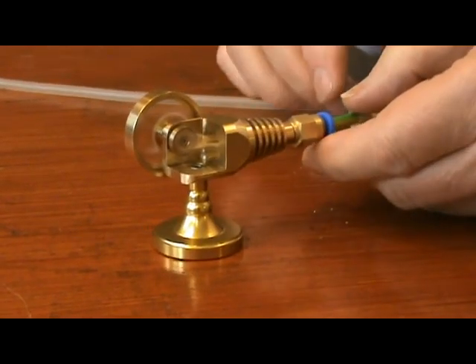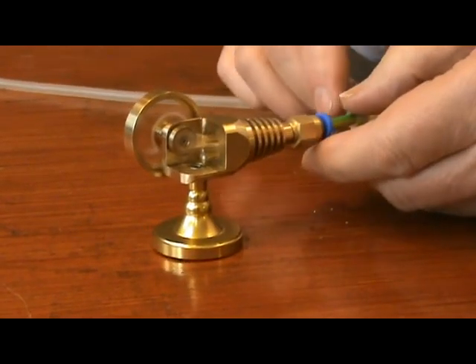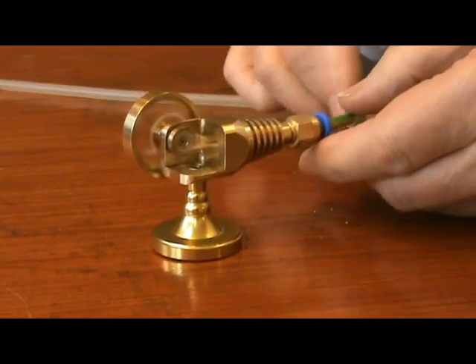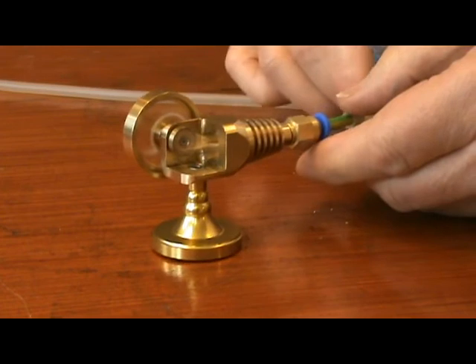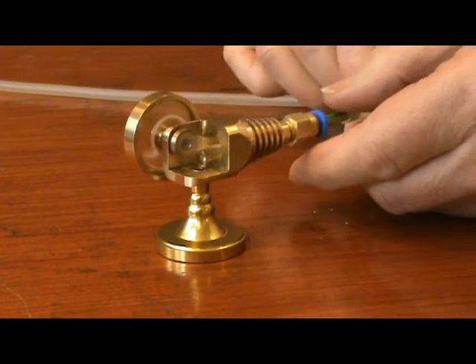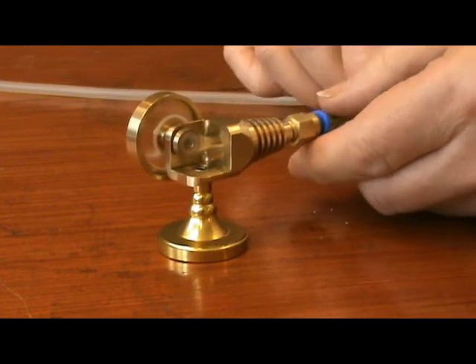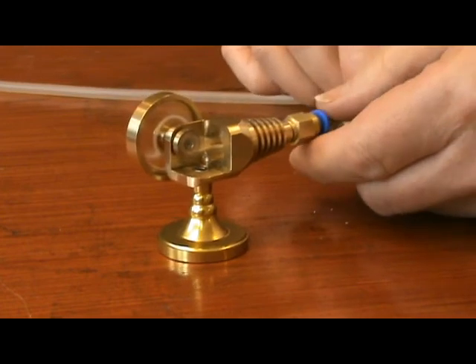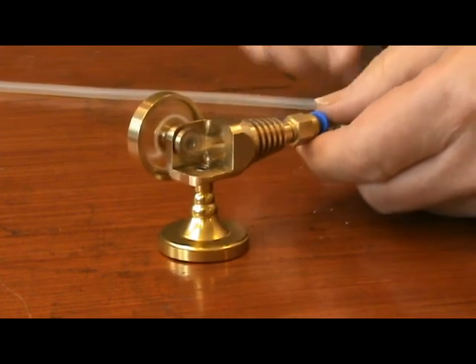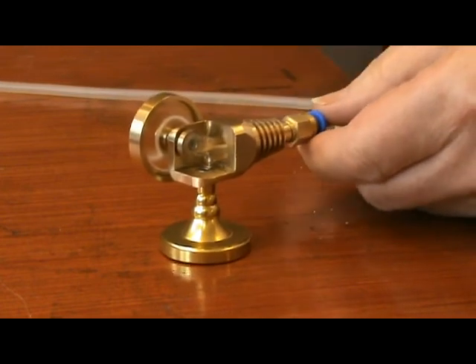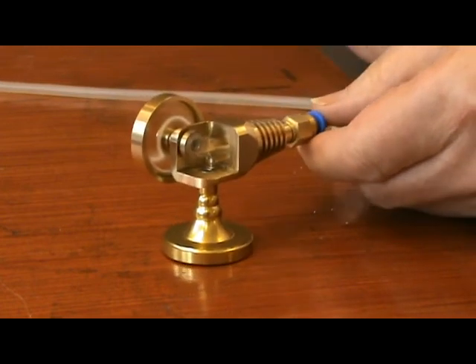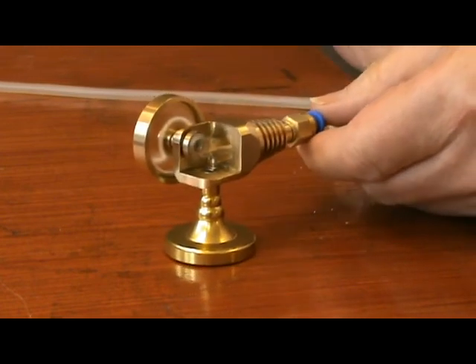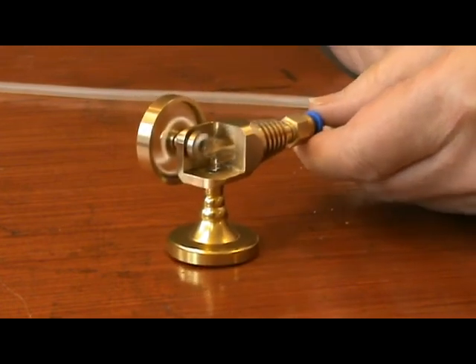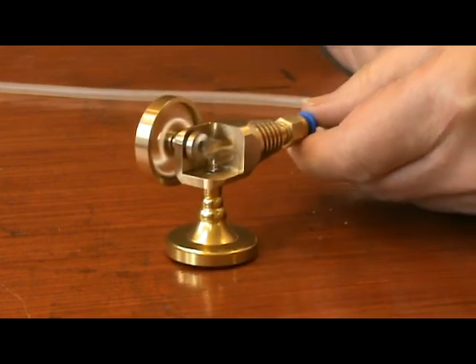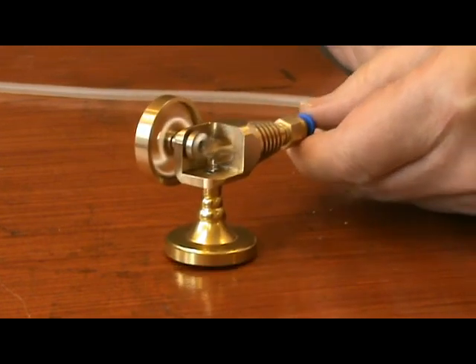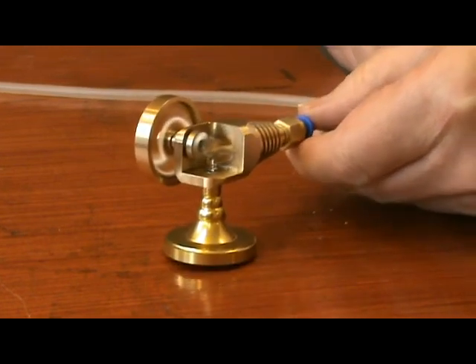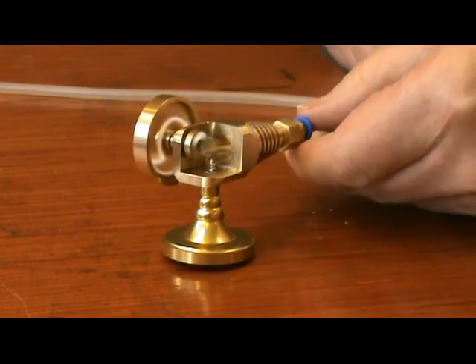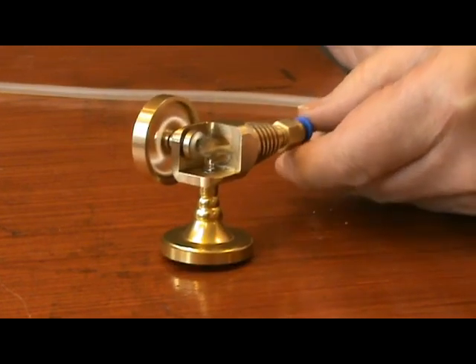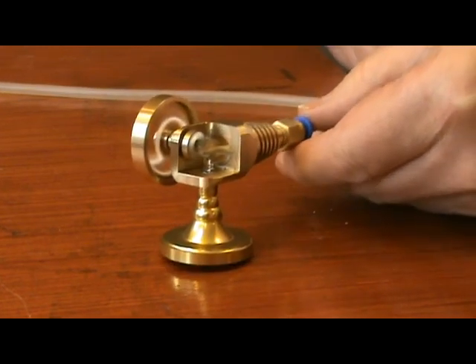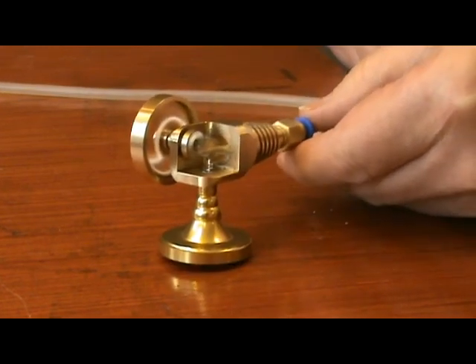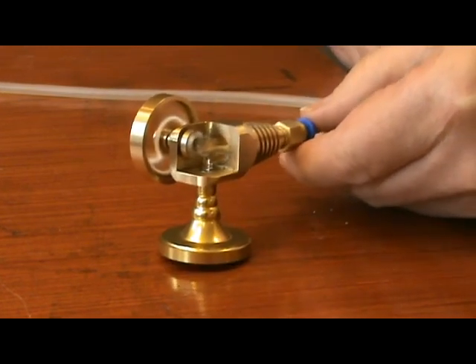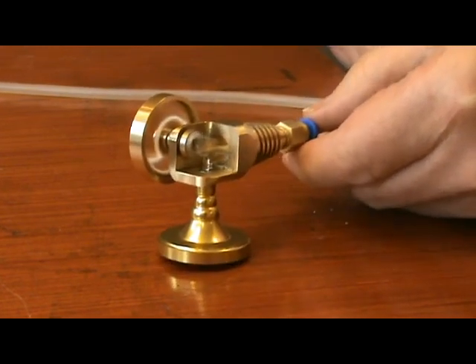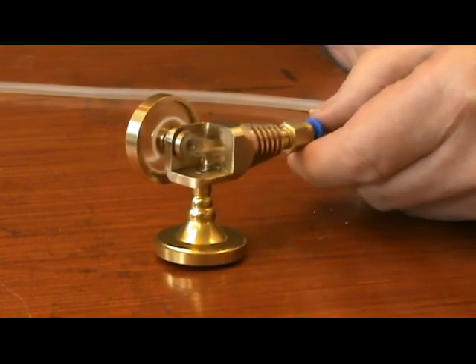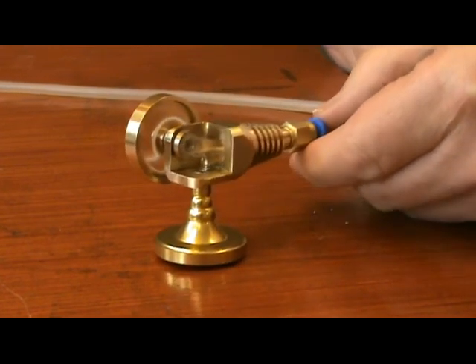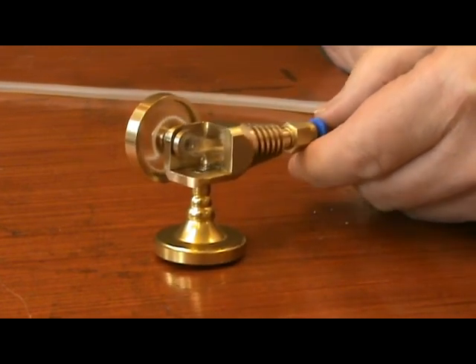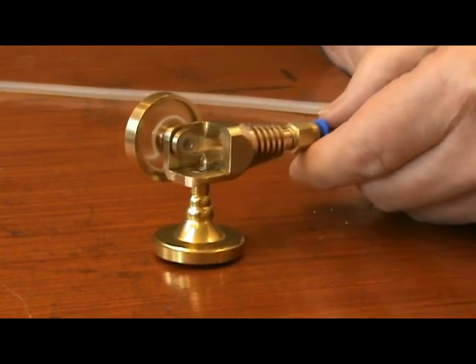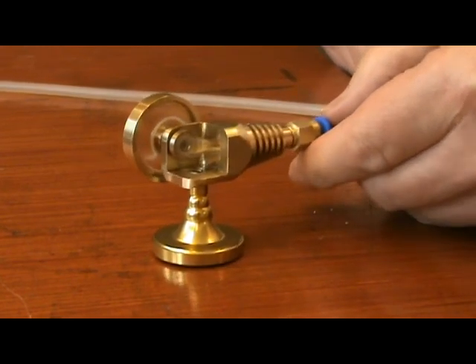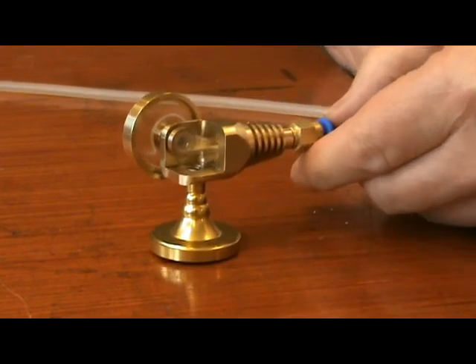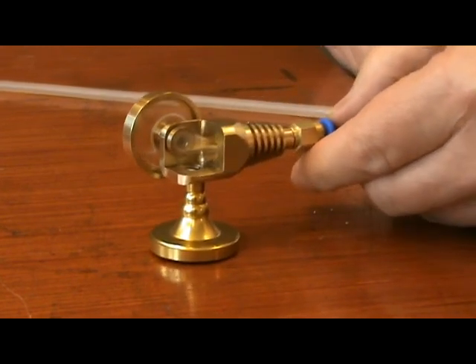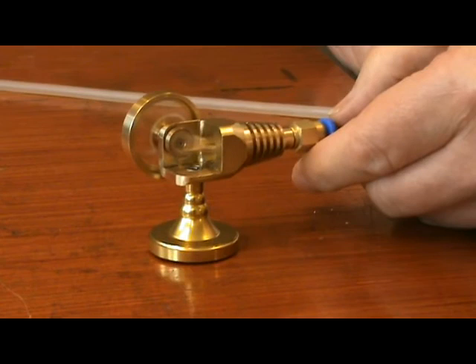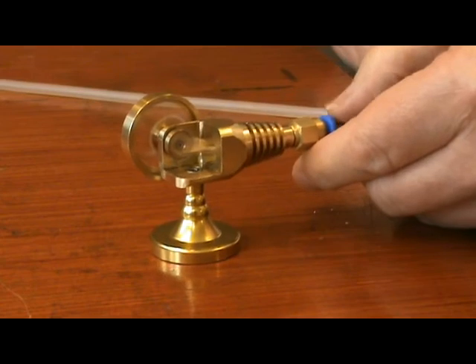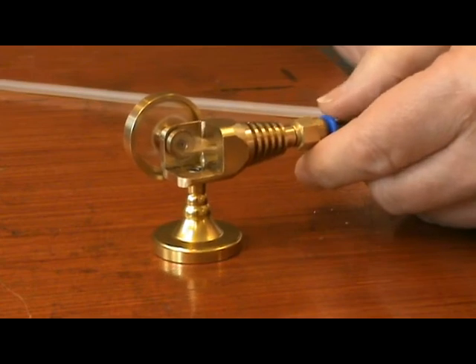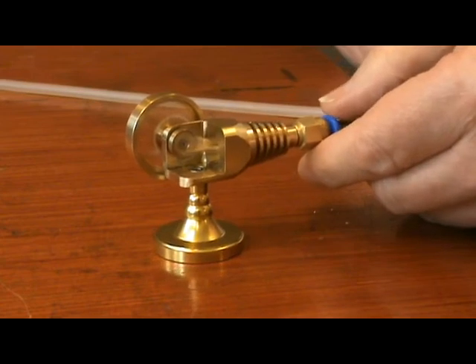Even with my very small low pressure compressor, it runs at a fair lick.